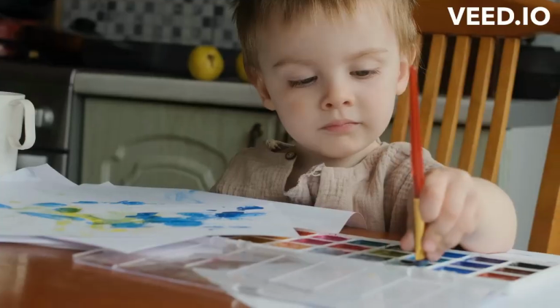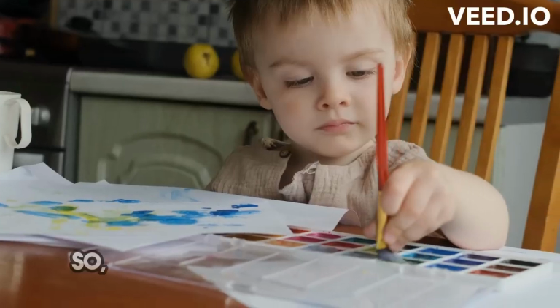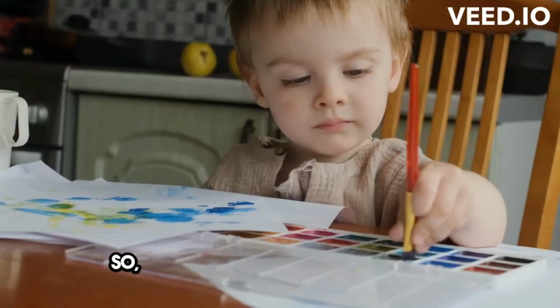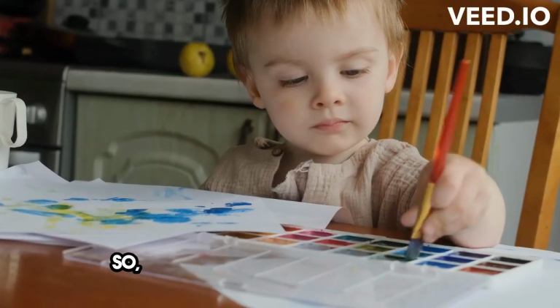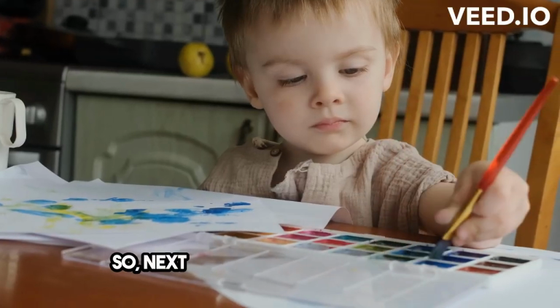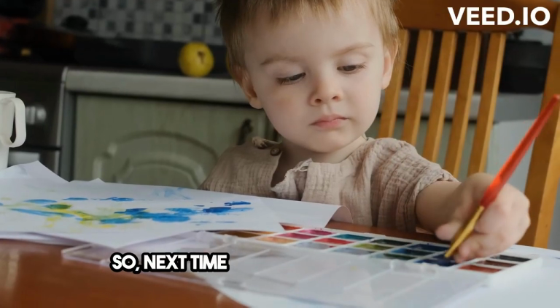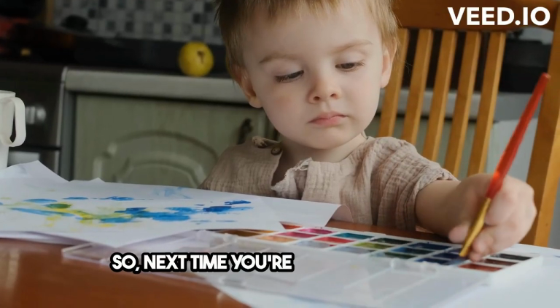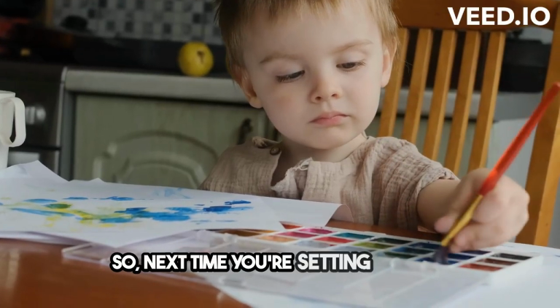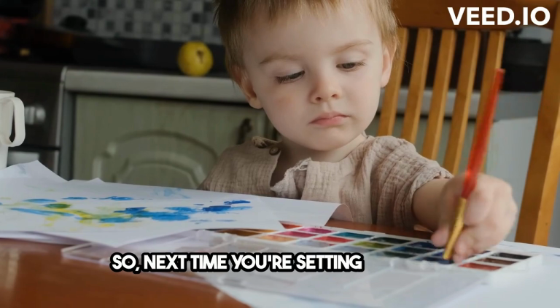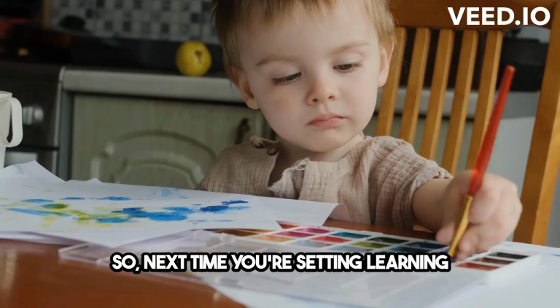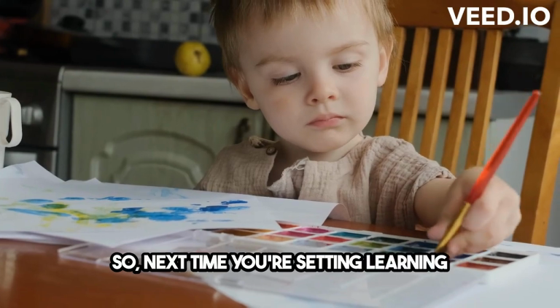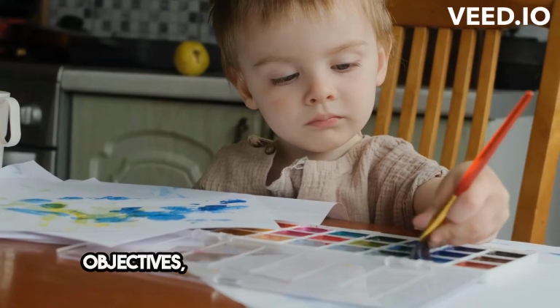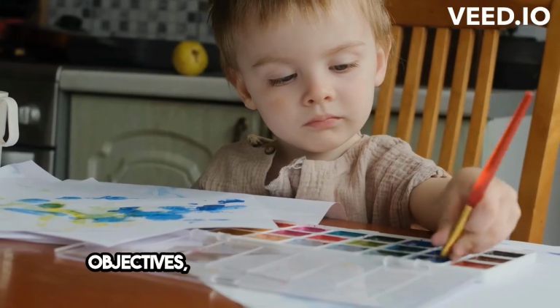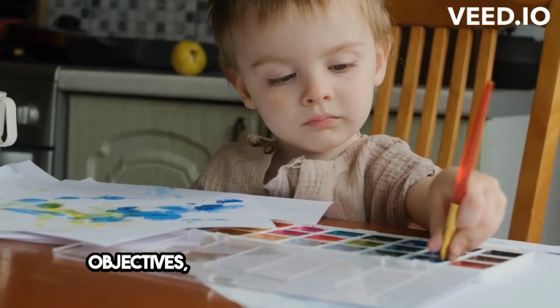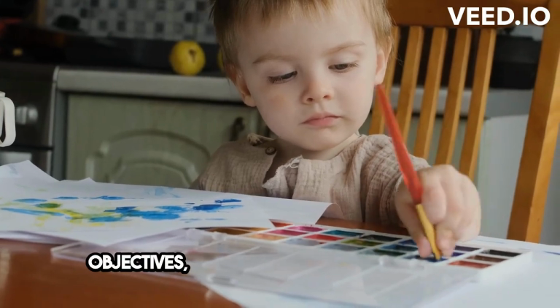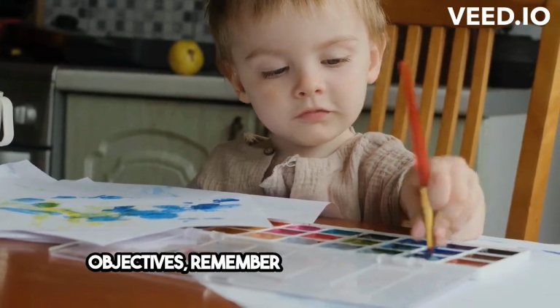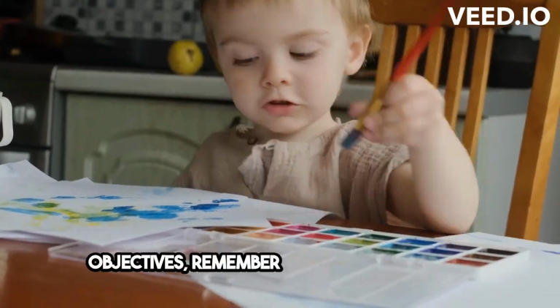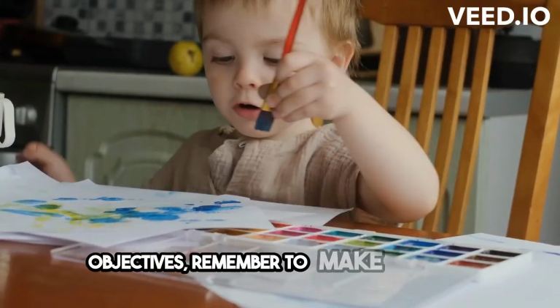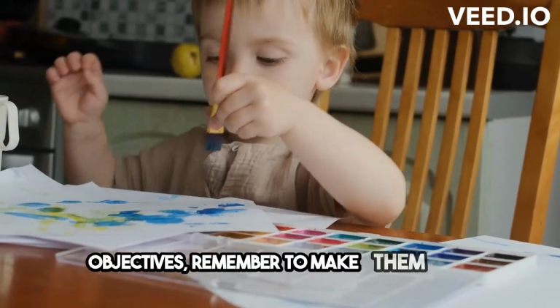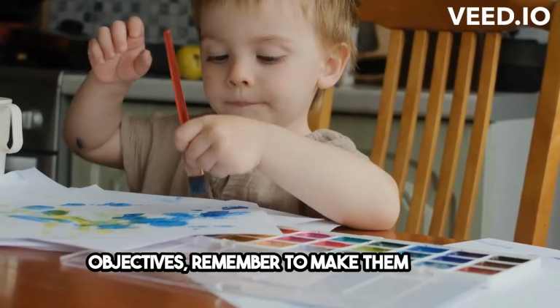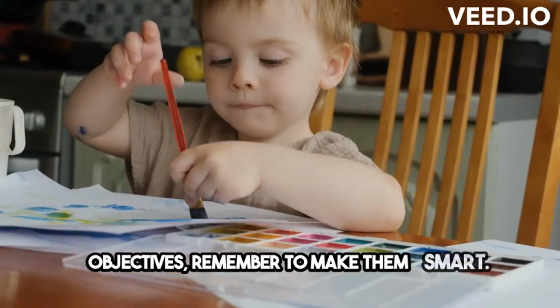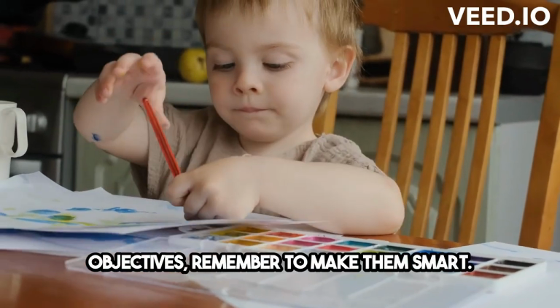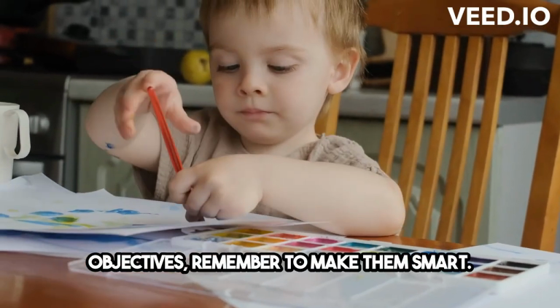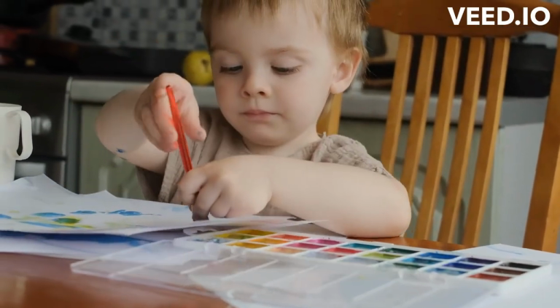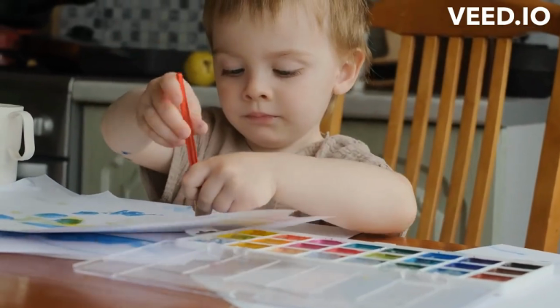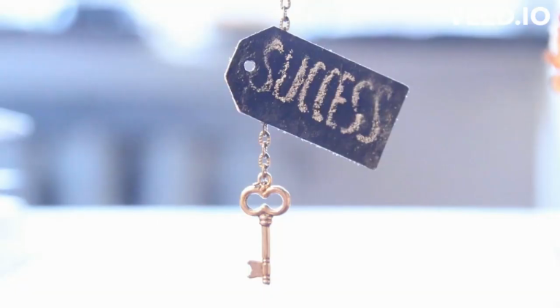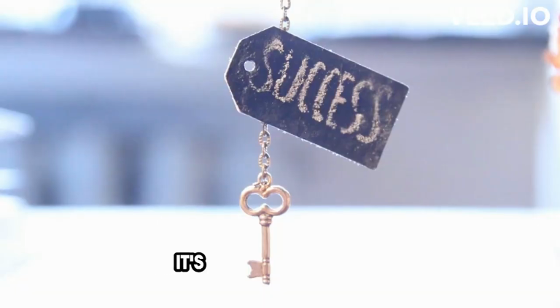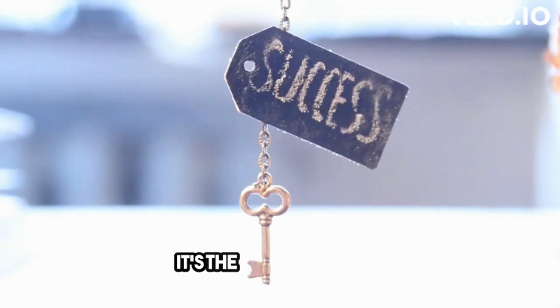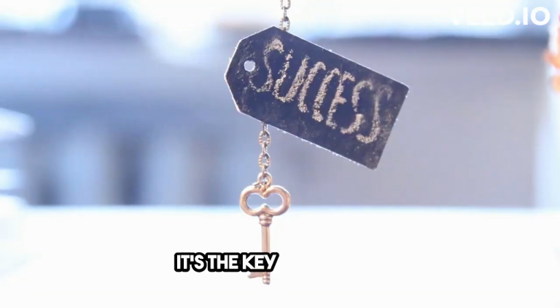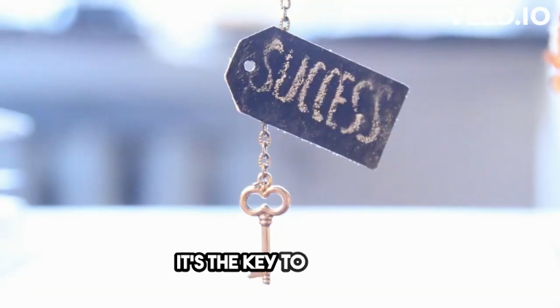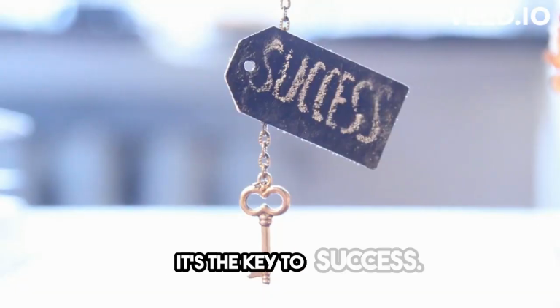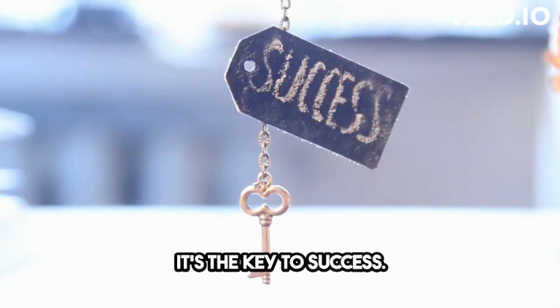So, next time you're setting learning objectives, remember to make them smart. It's the key to success.